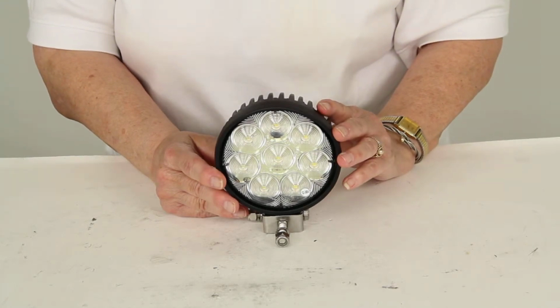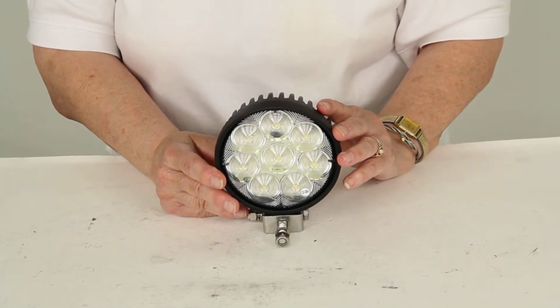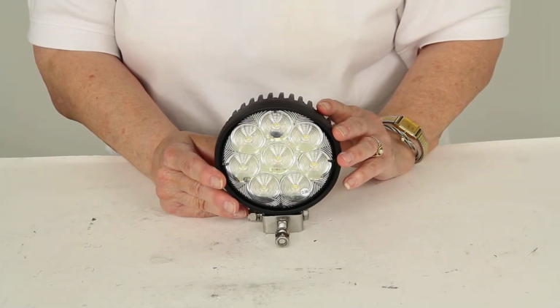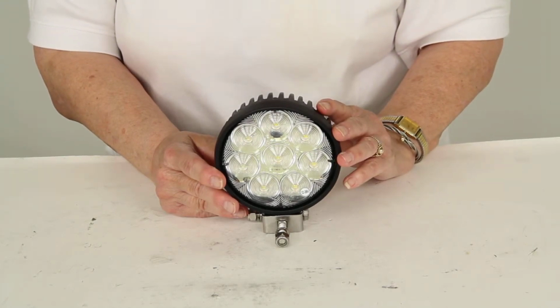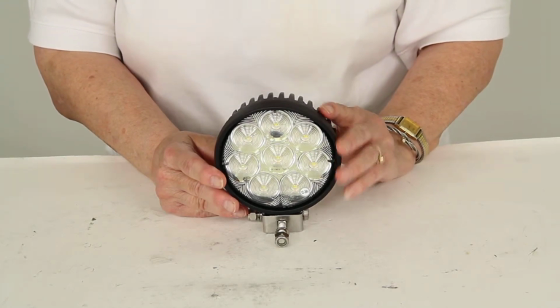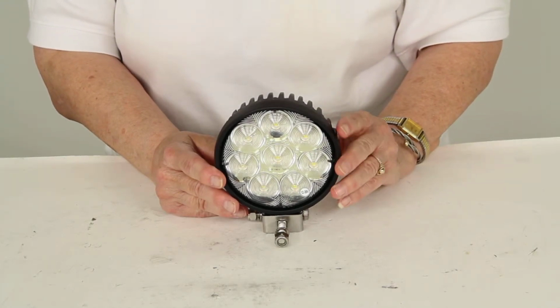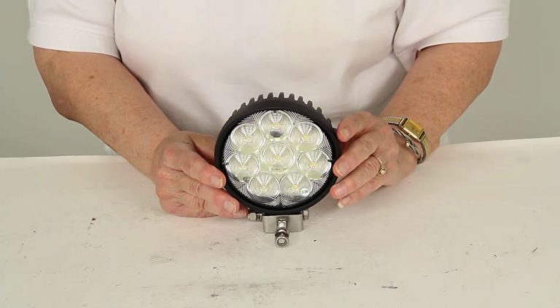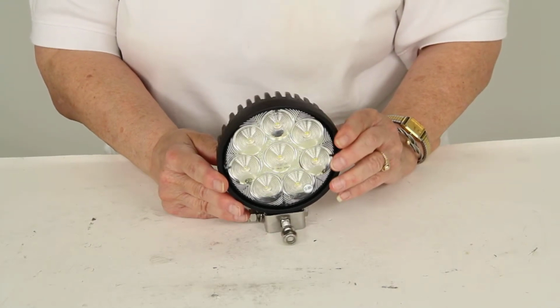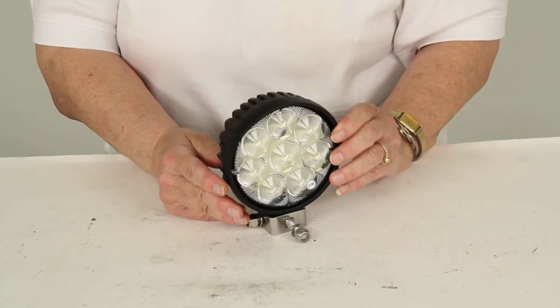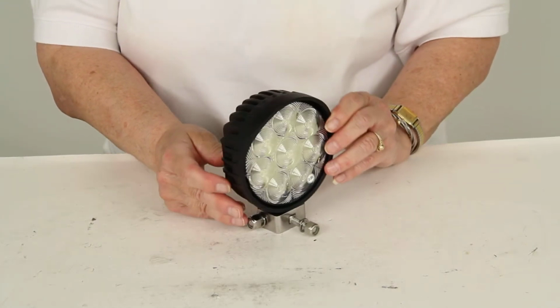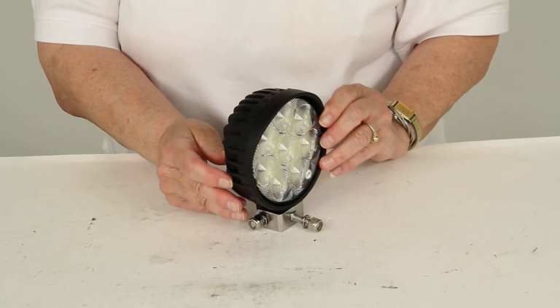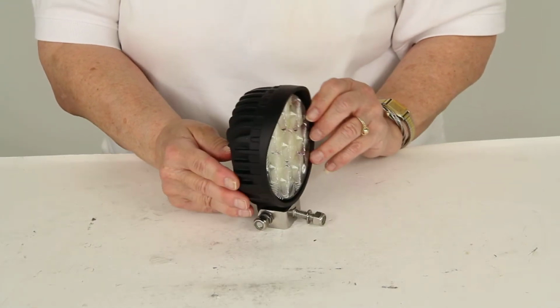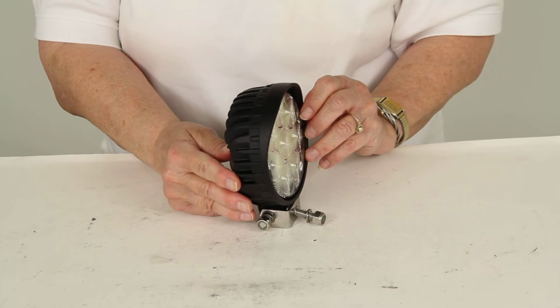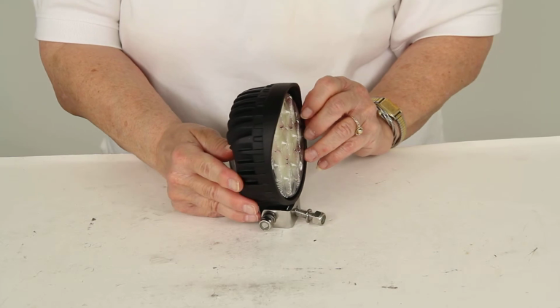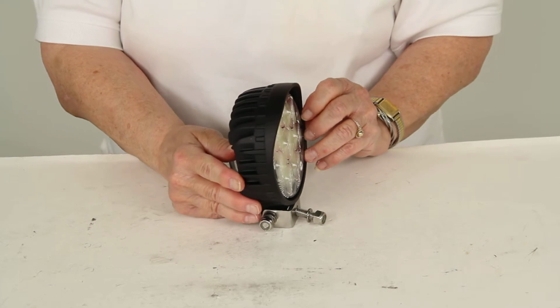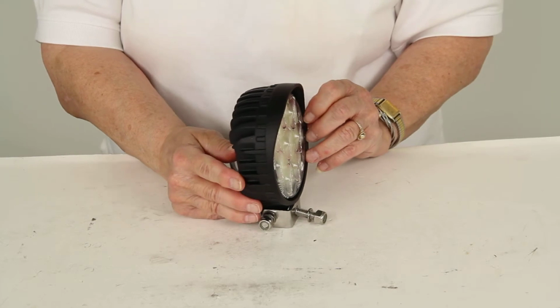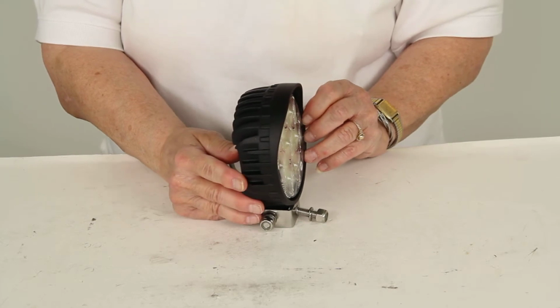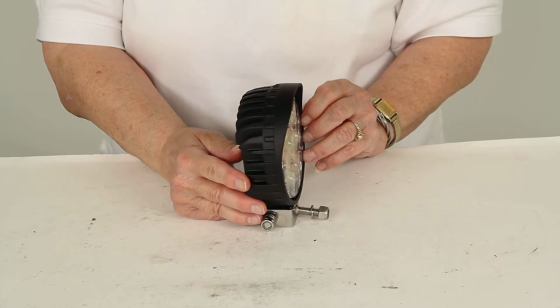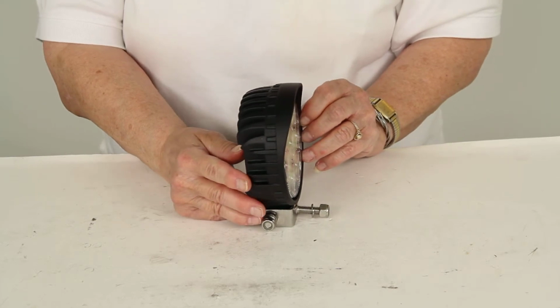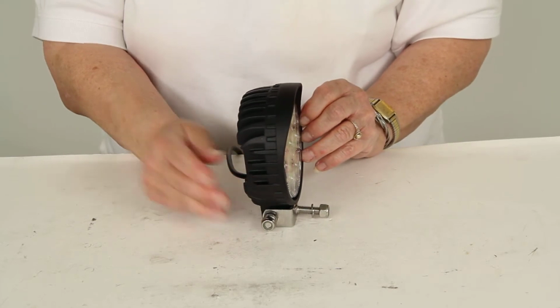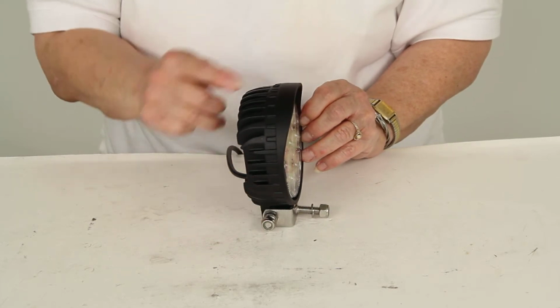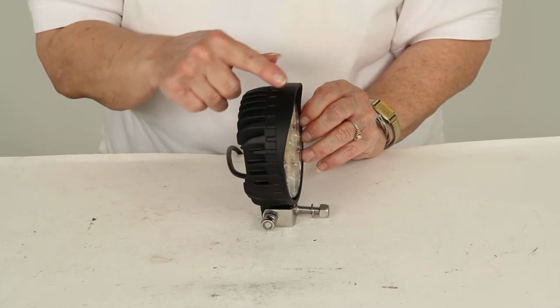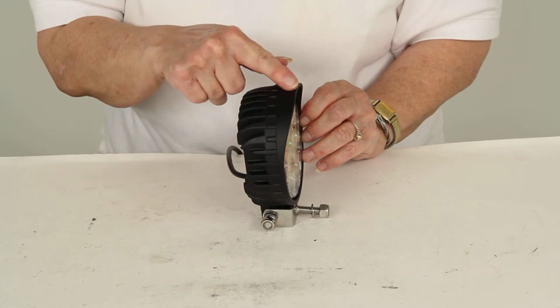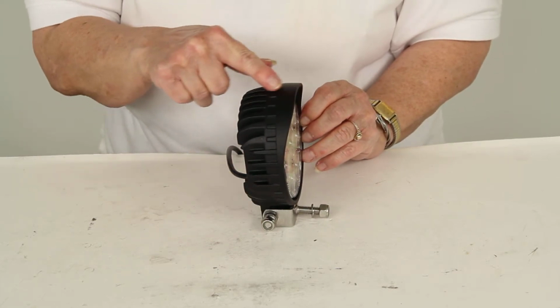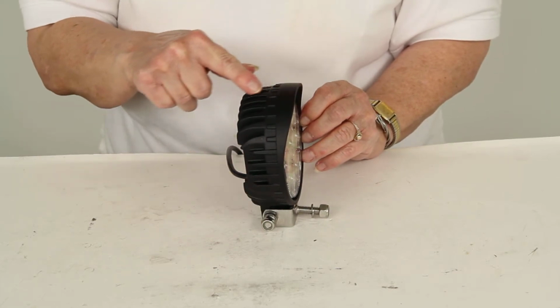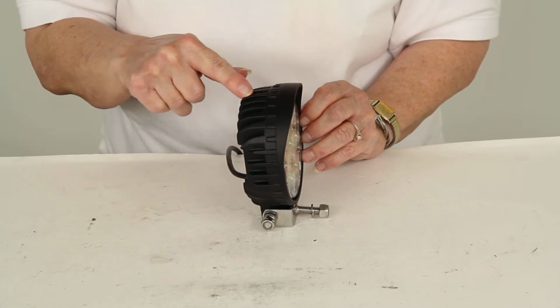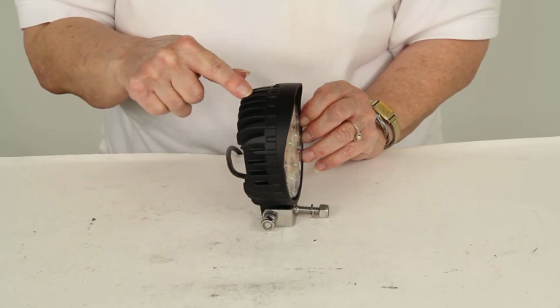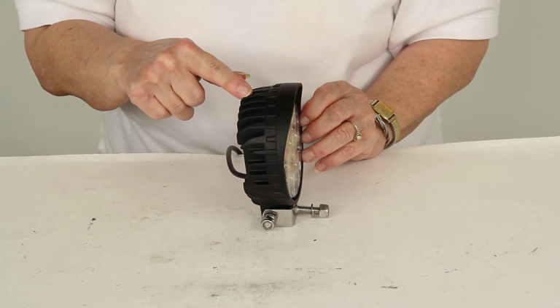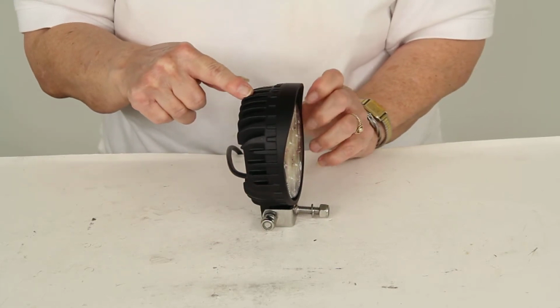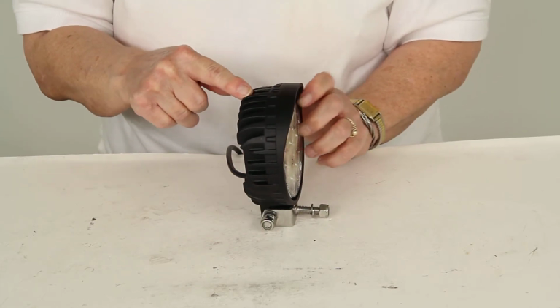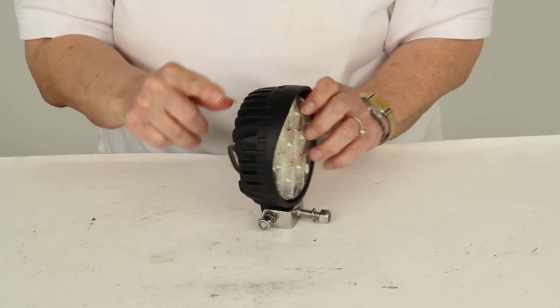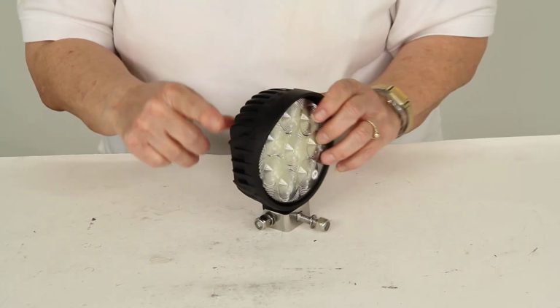It measures seven inches tall, four and a half inches across, and two and a half inches deep at the widest part.